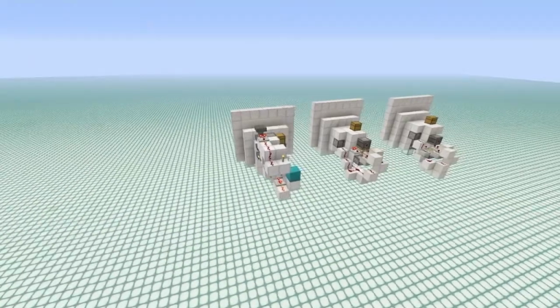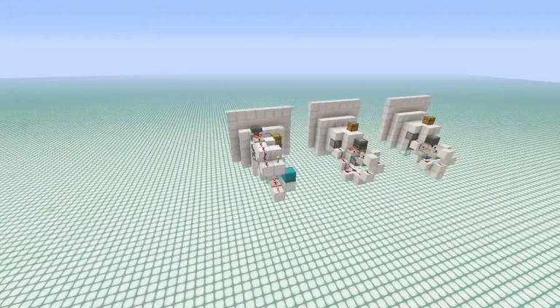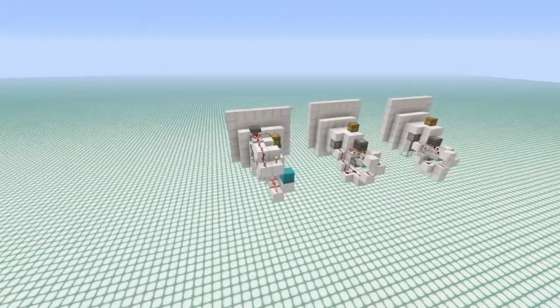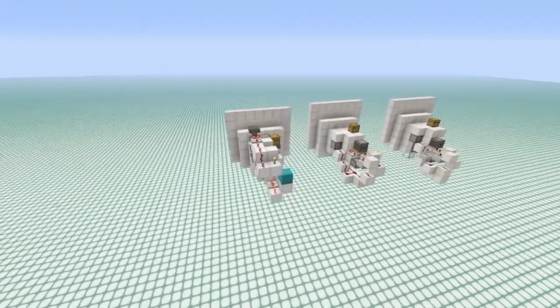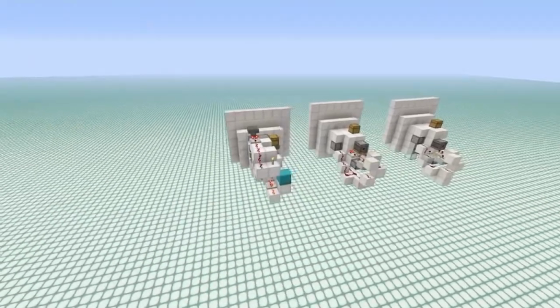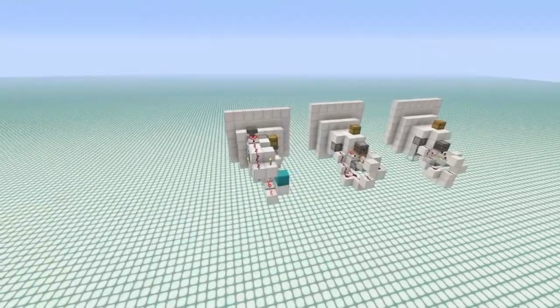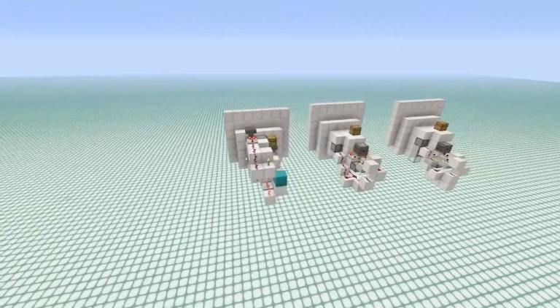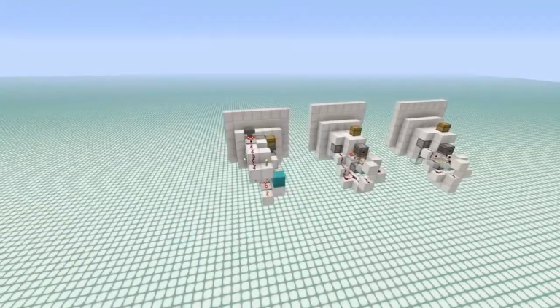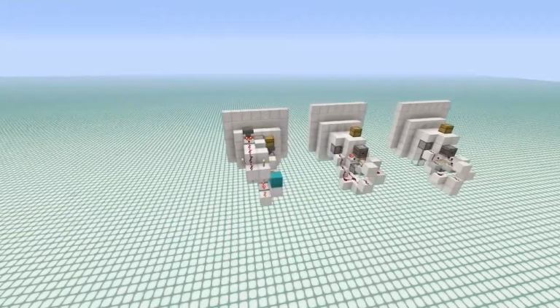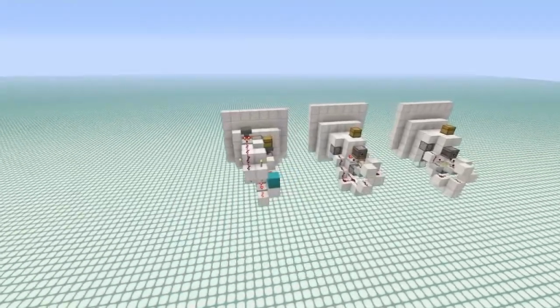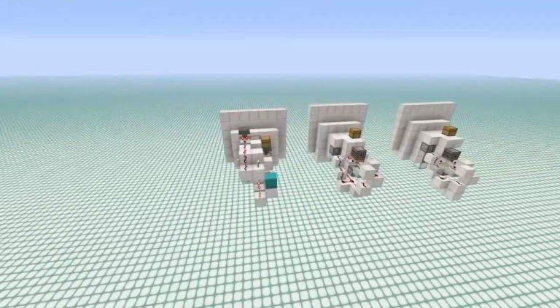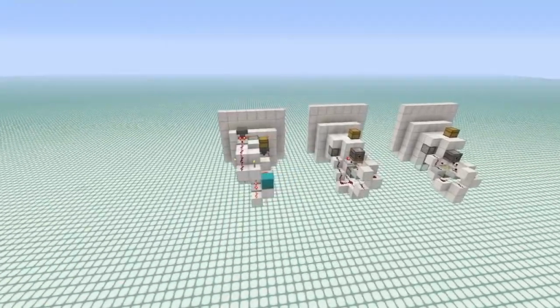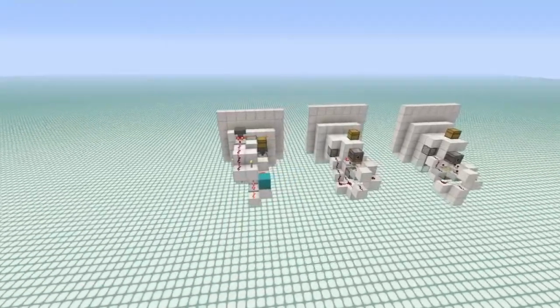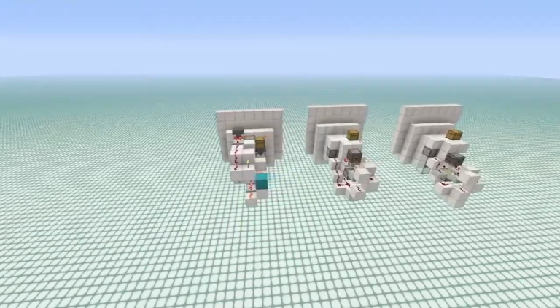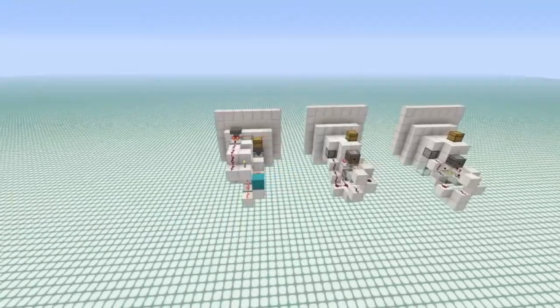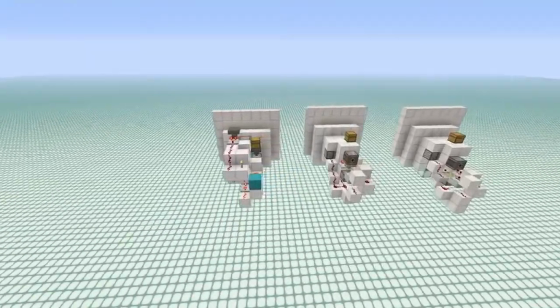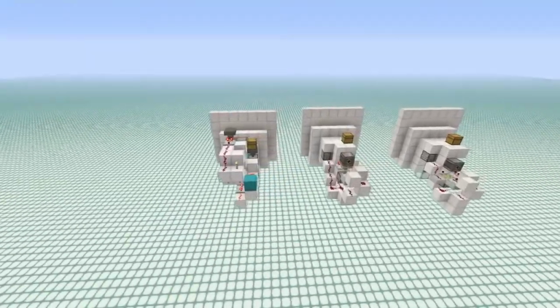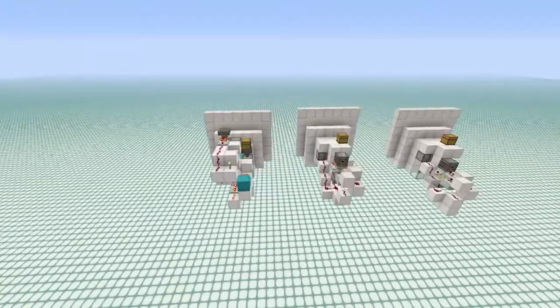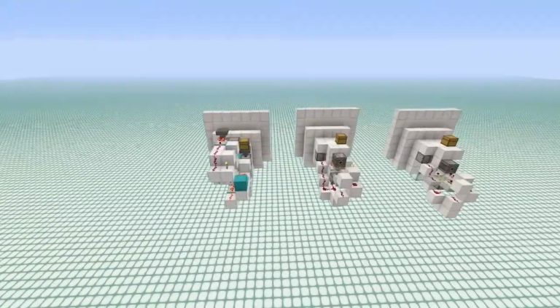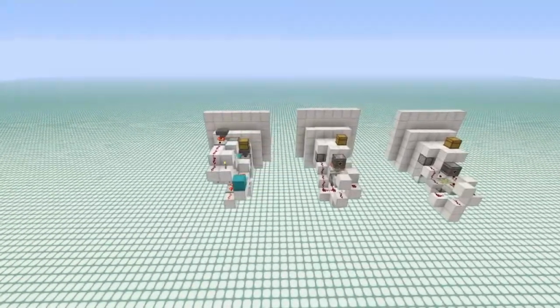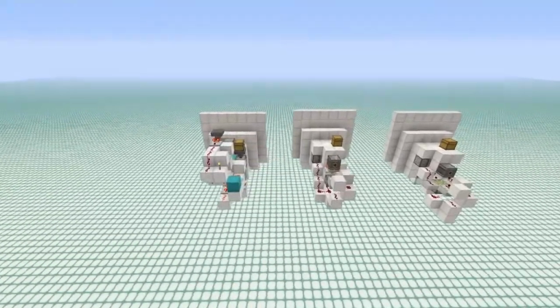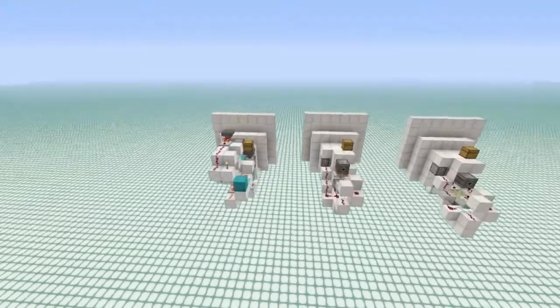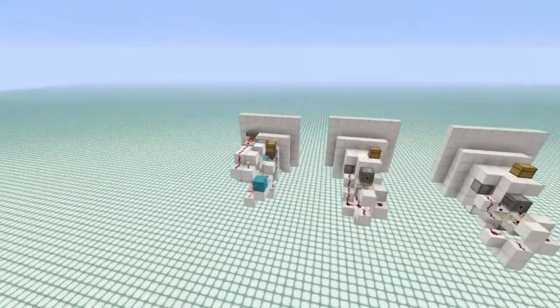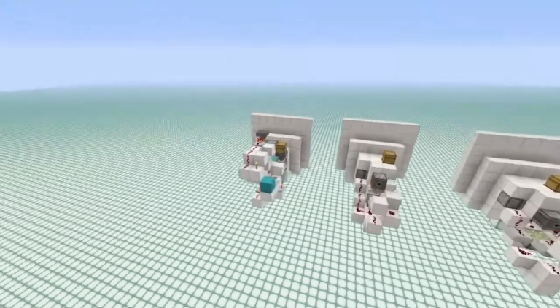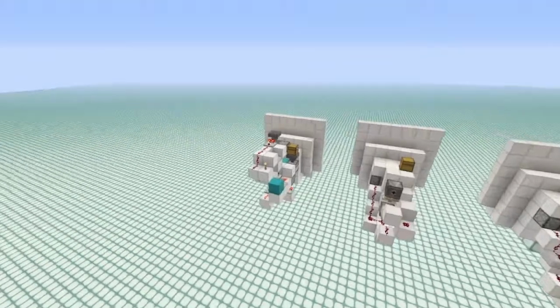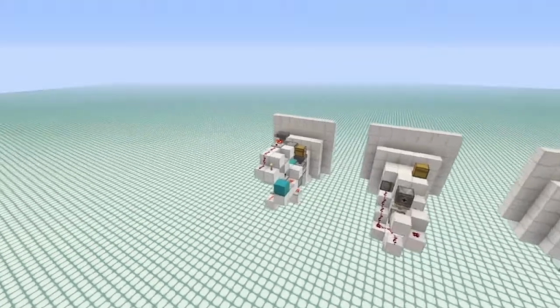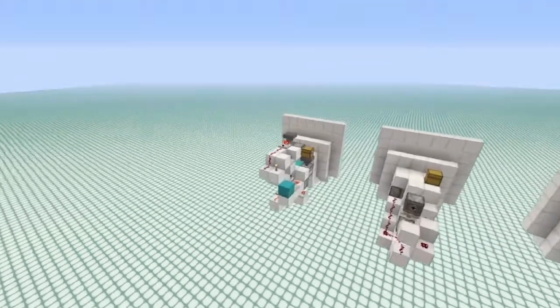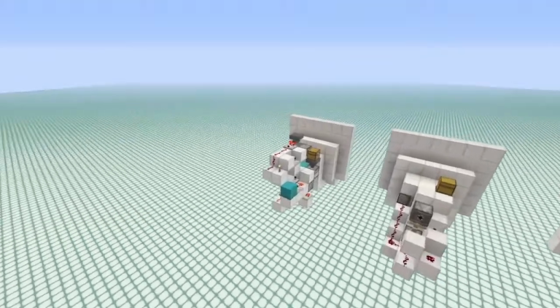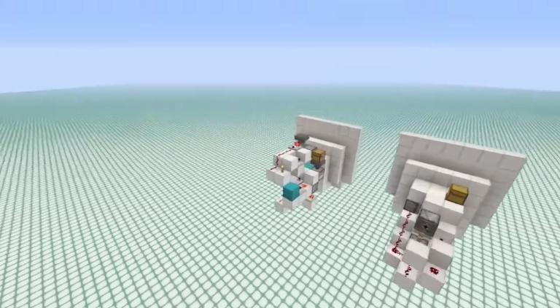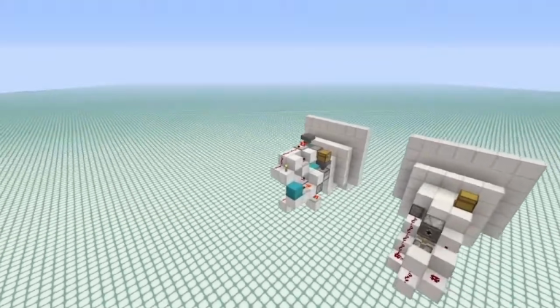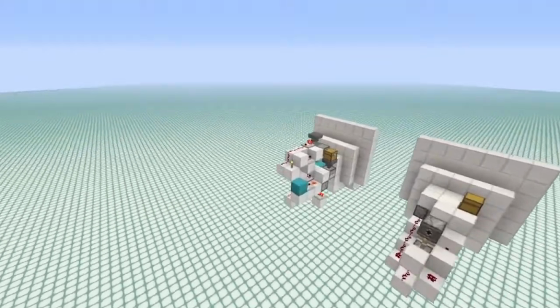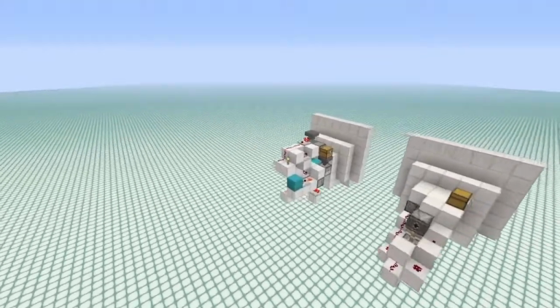All of these designs basically have the same dimensions — they're all three blocks wide by six blocks tall by six blocks long.